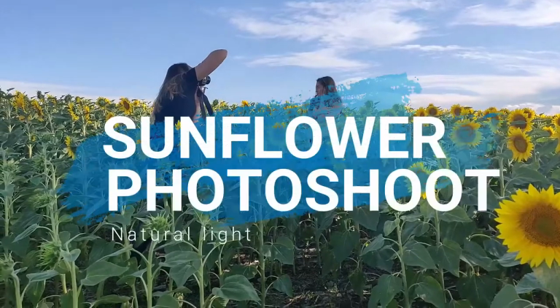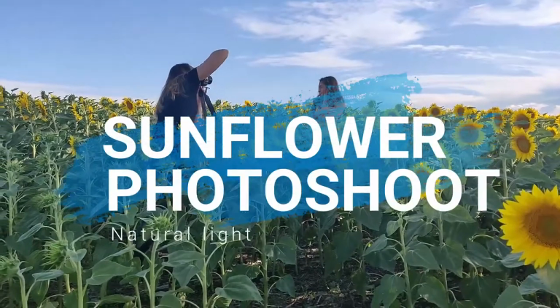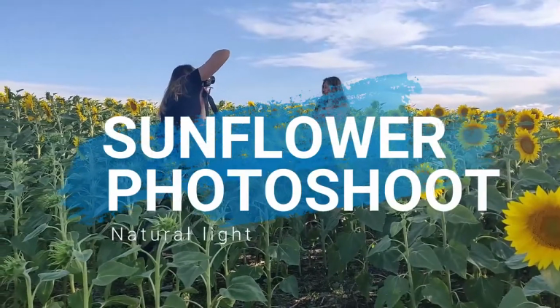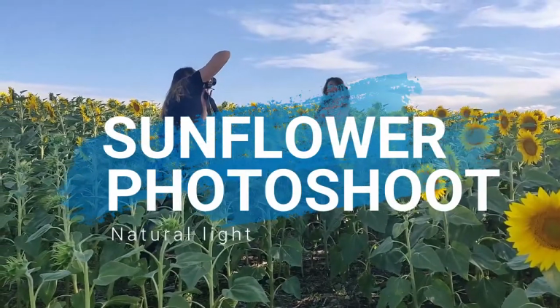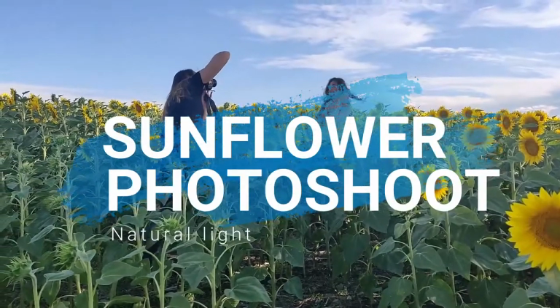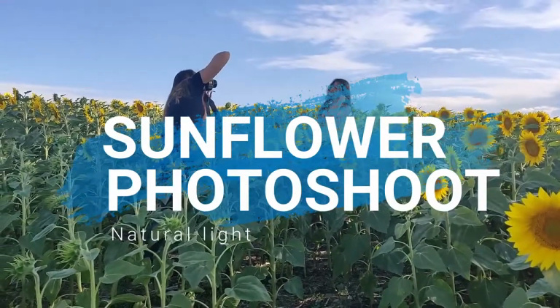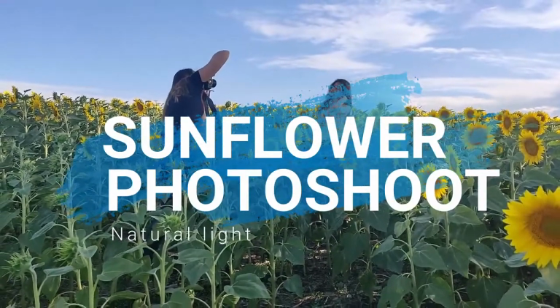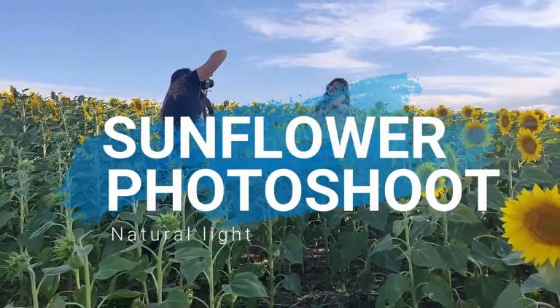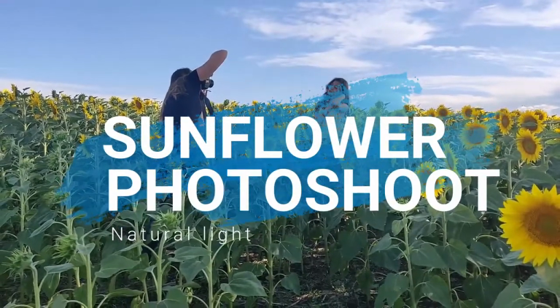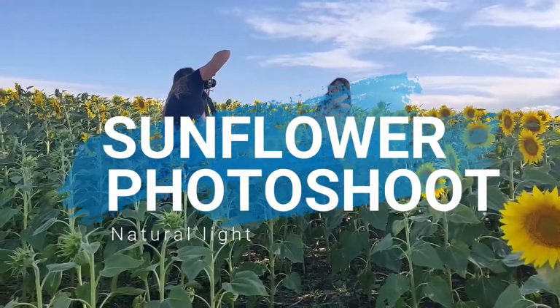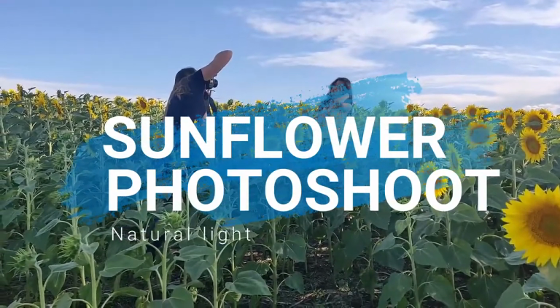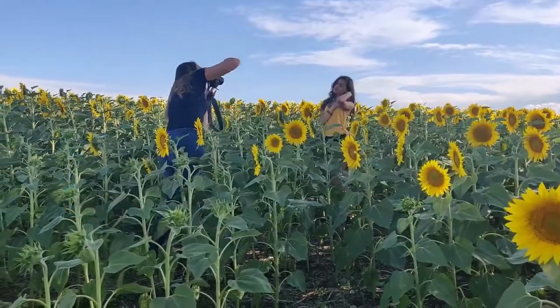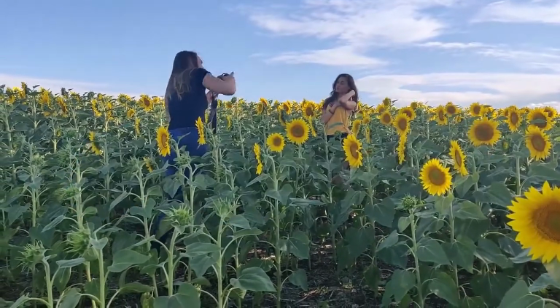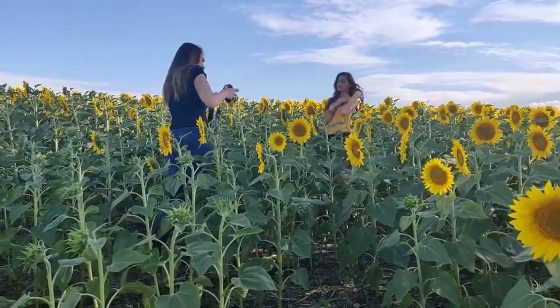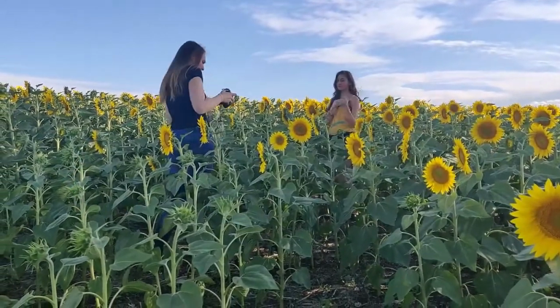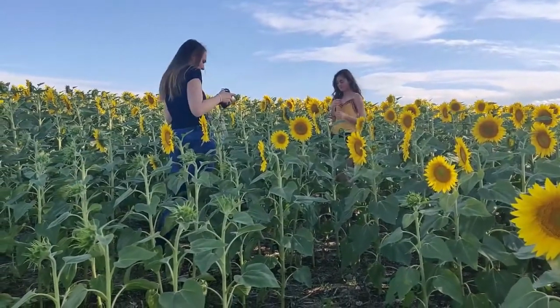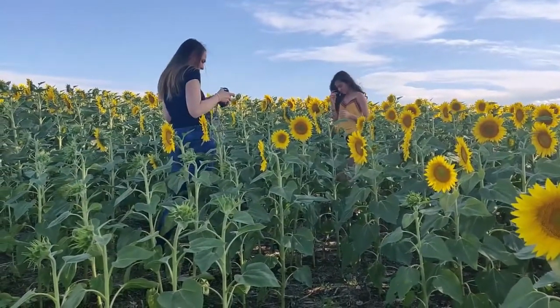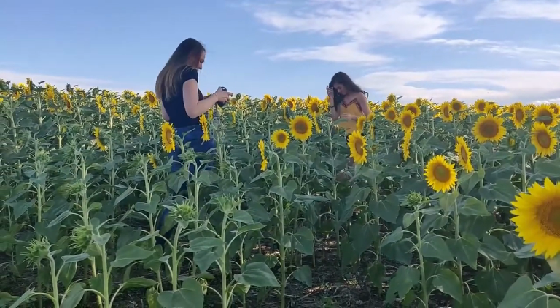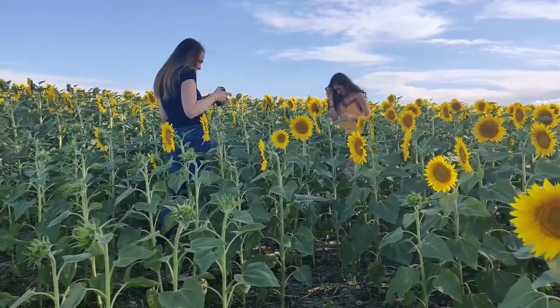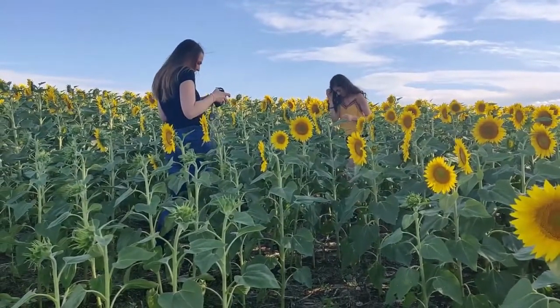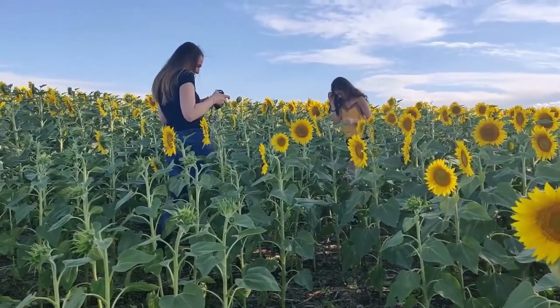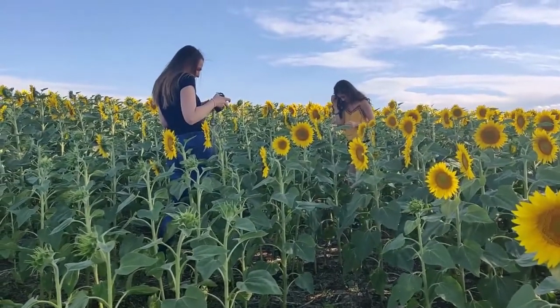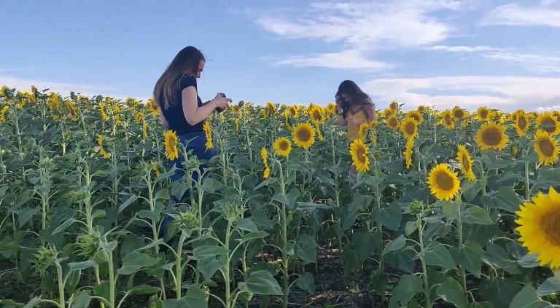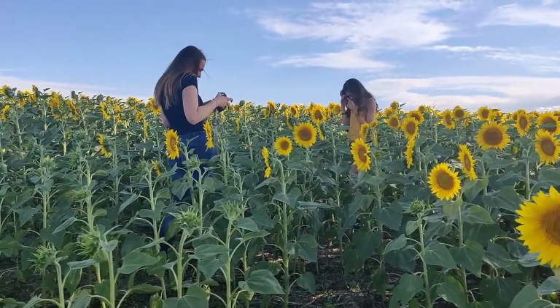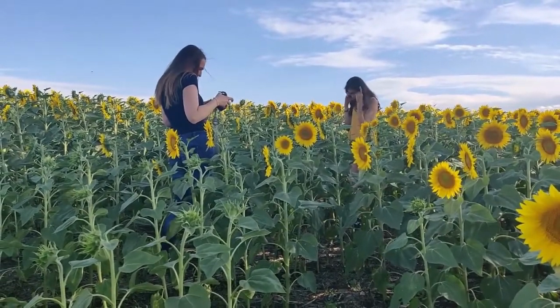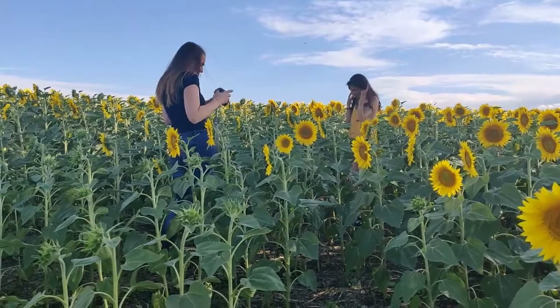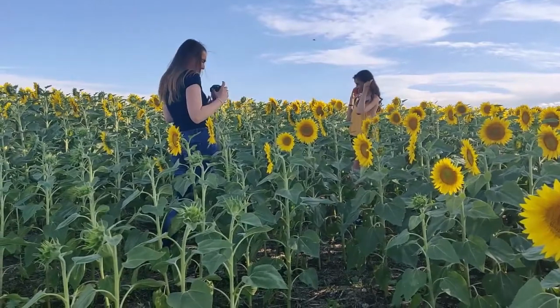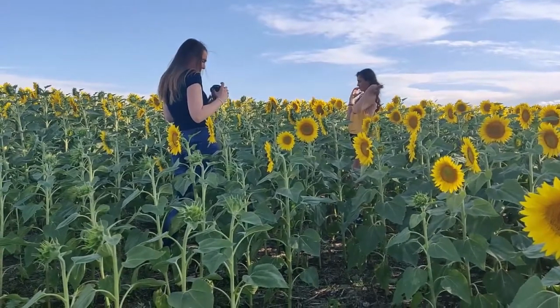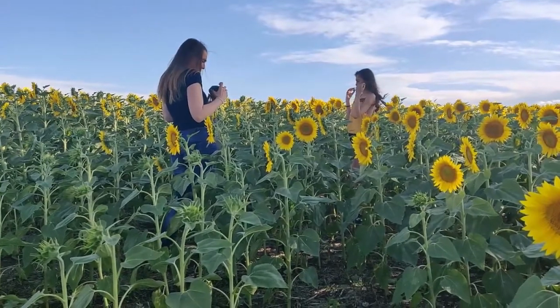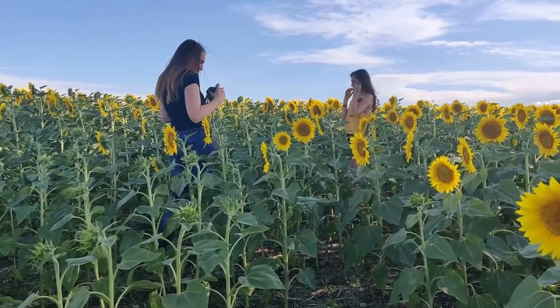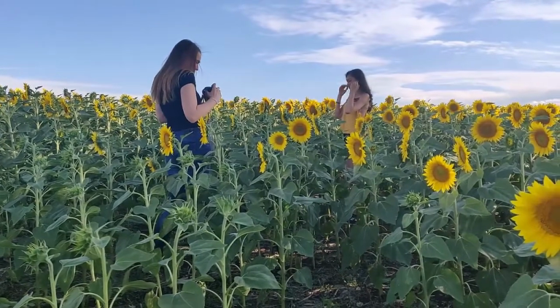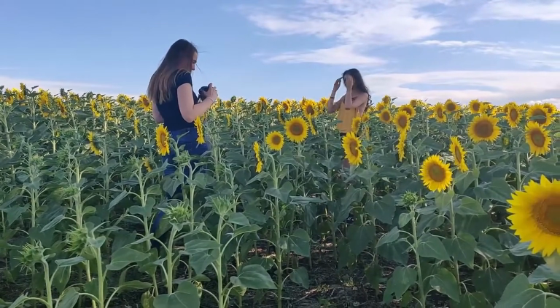Hi guys! Today I want to share with you some behind the scenes from my portrait photoshoot in the sunflower fields.